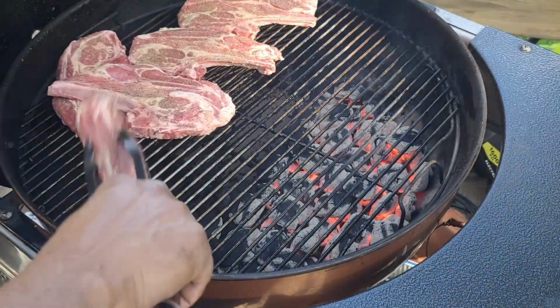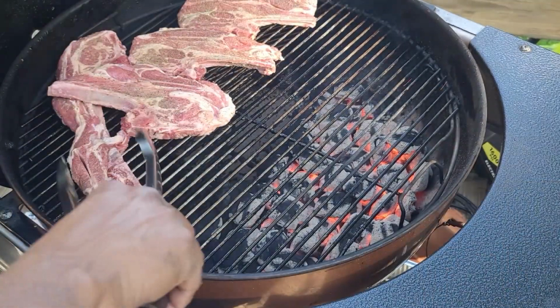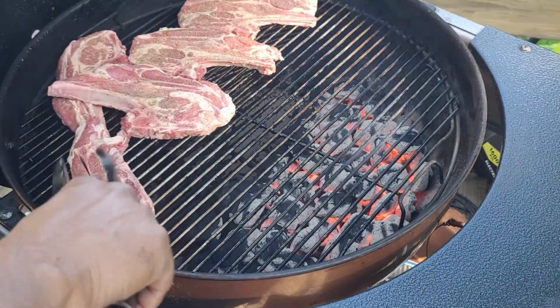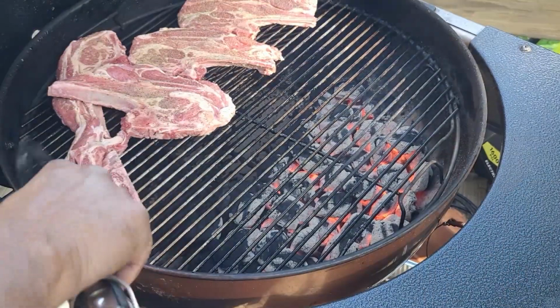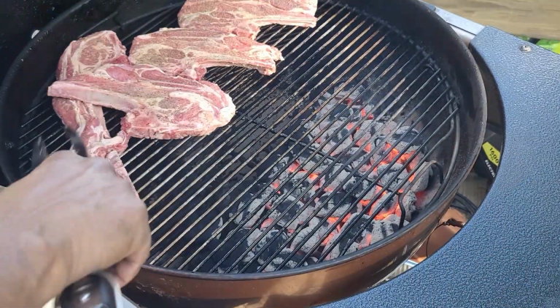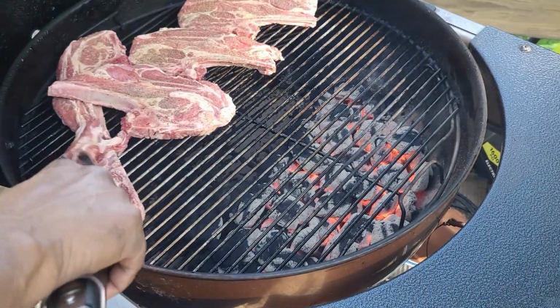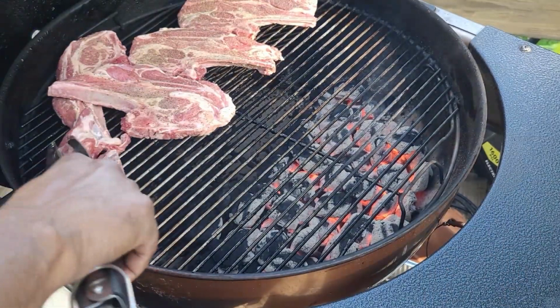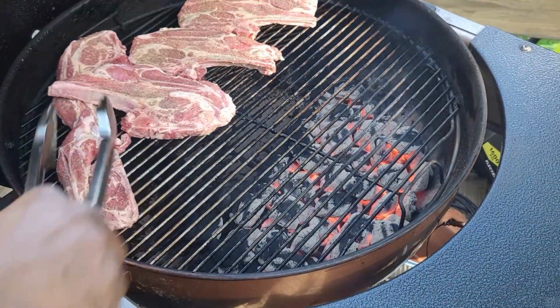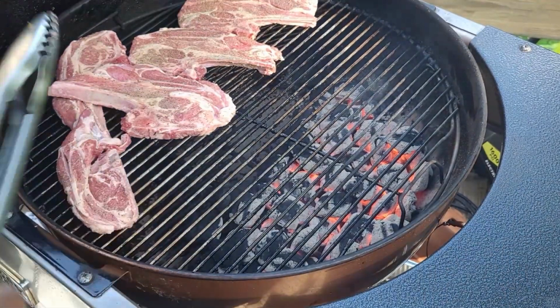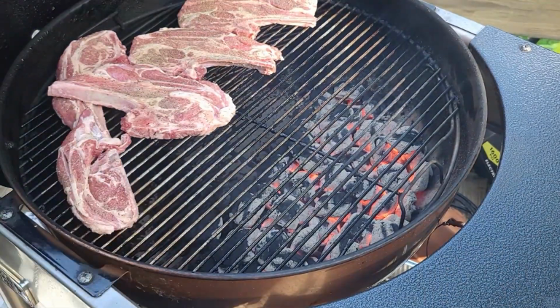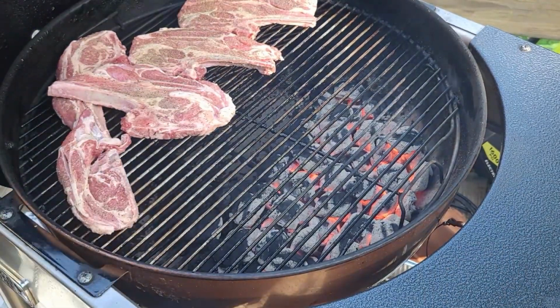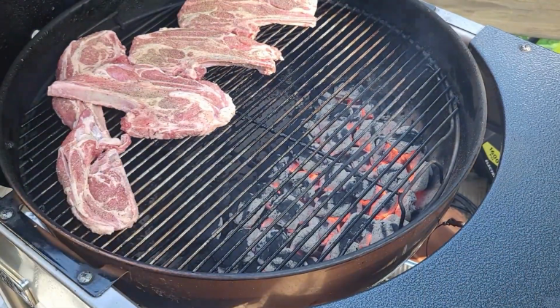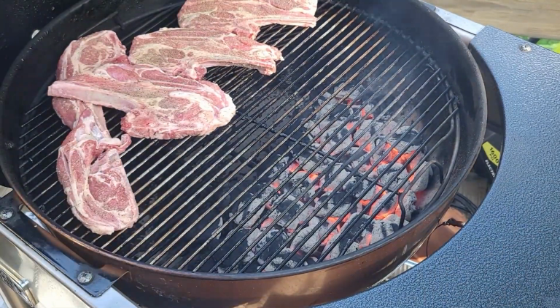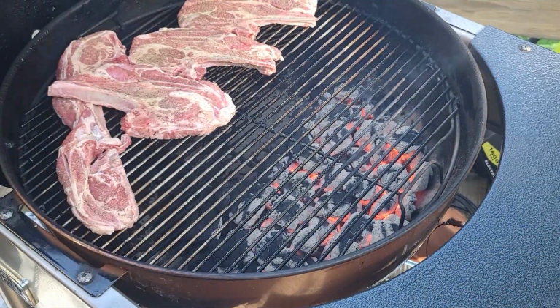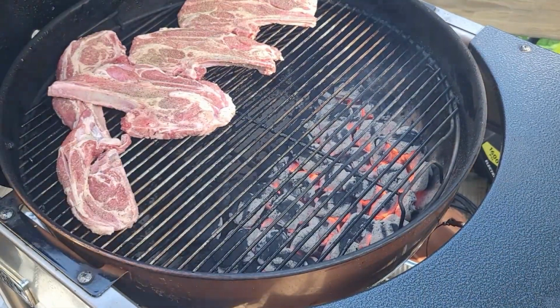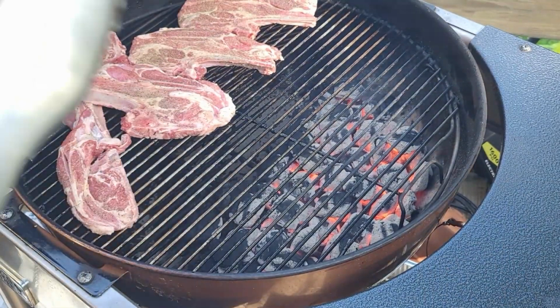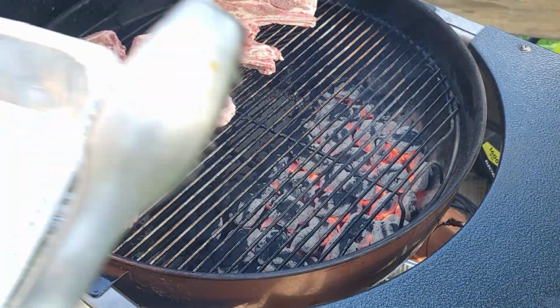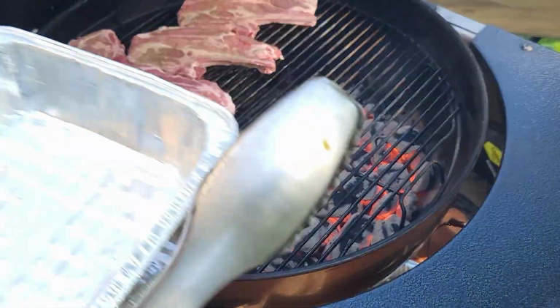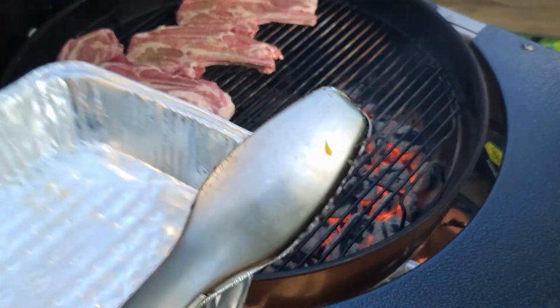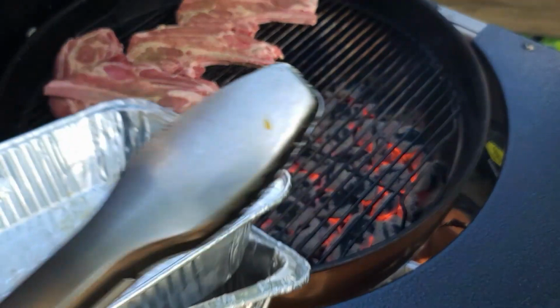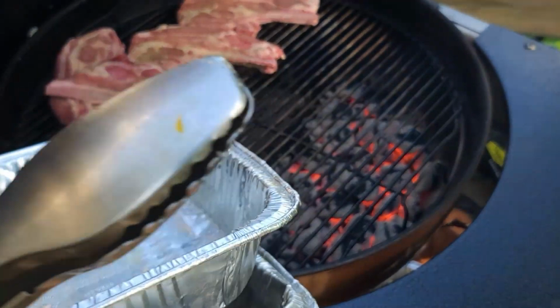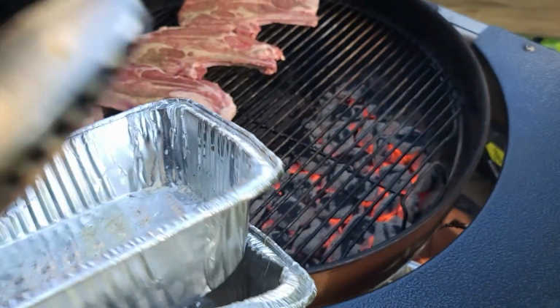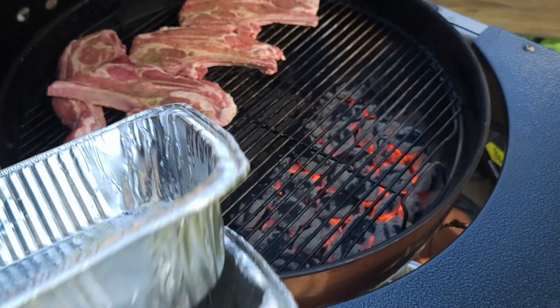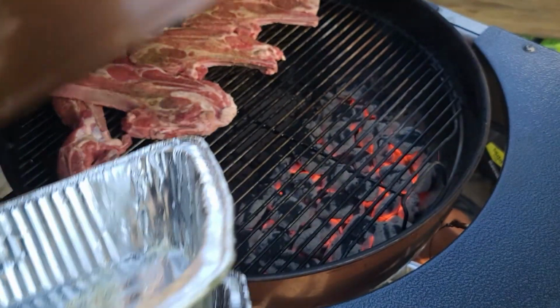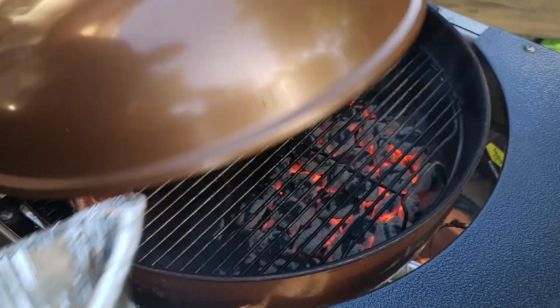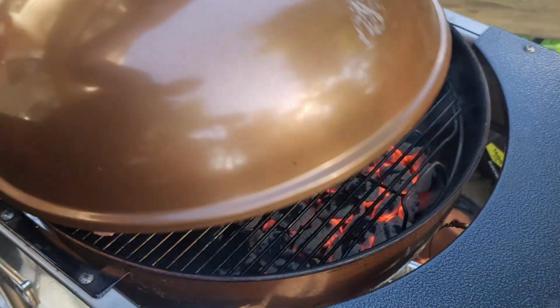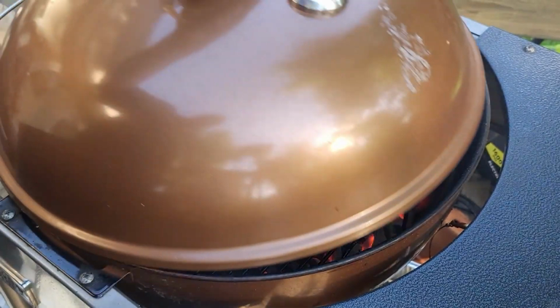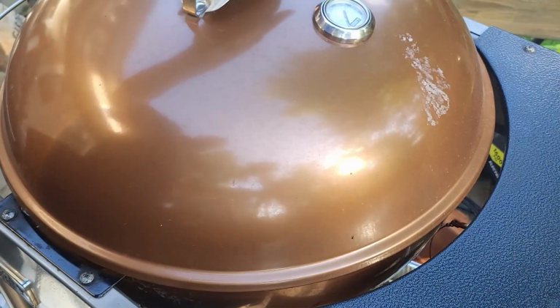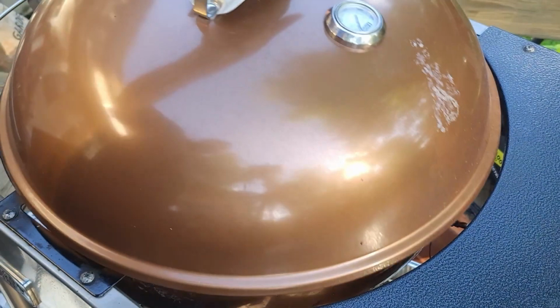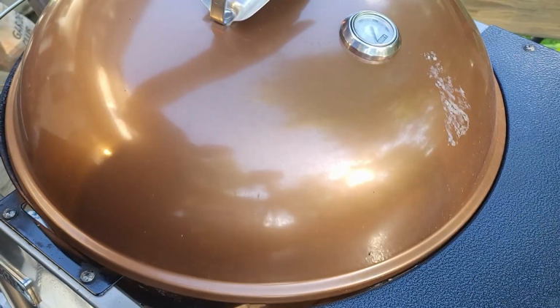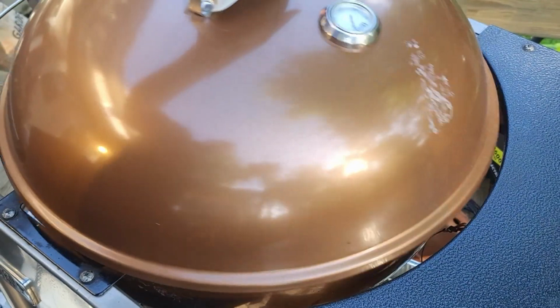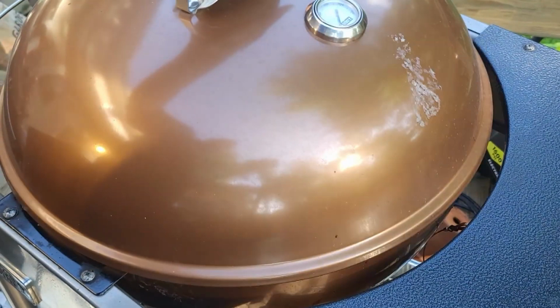We didn't oil our meat, so we're going to oil down our grill so the meat doesn't stick and to get a little bit of the soot off the grates. In with our meat — we're doing that indirect, semi-reverse sear method.